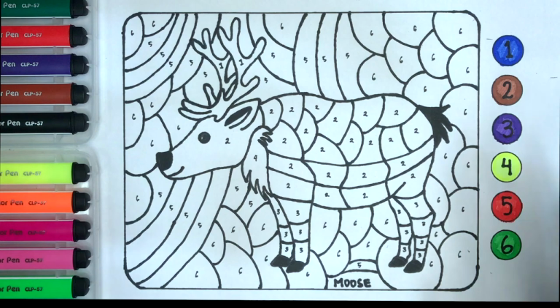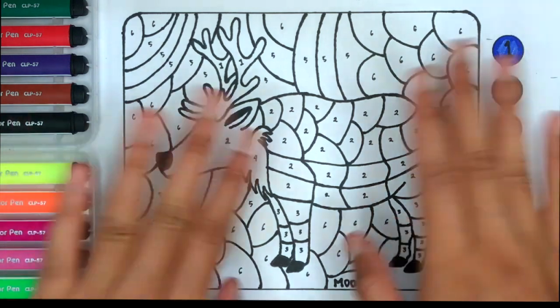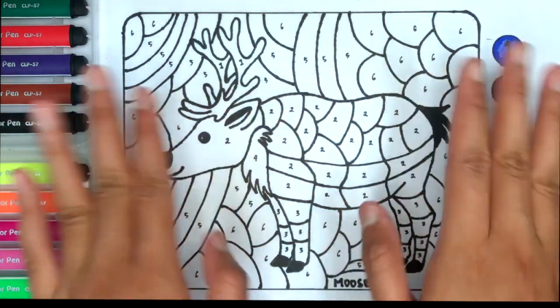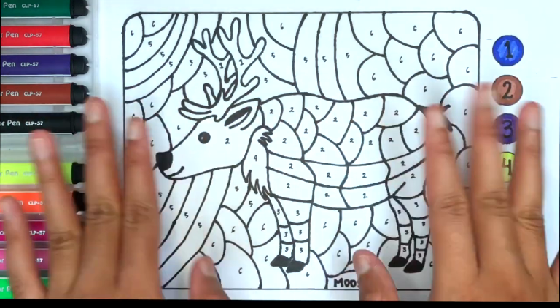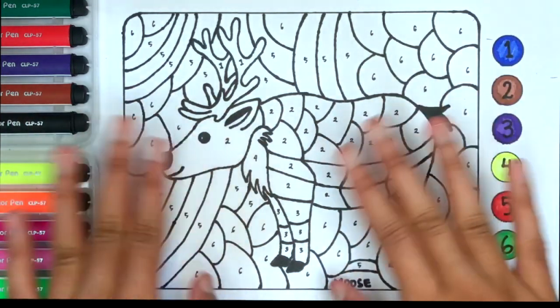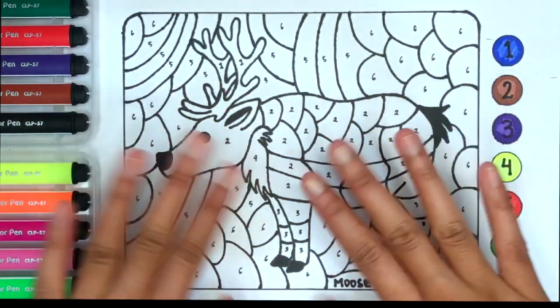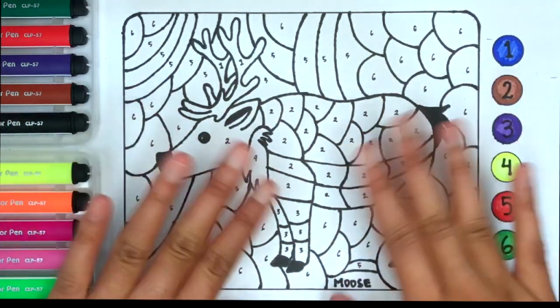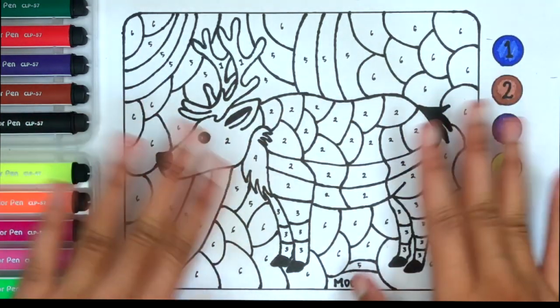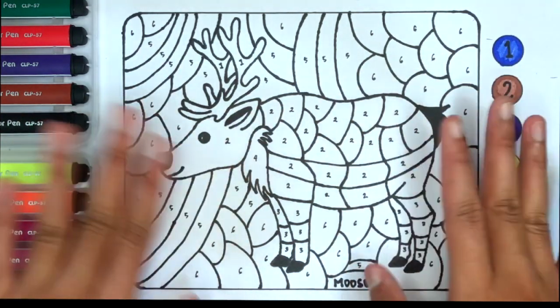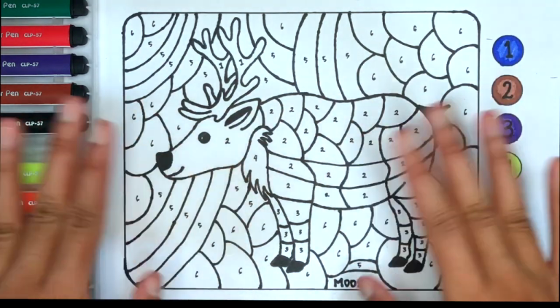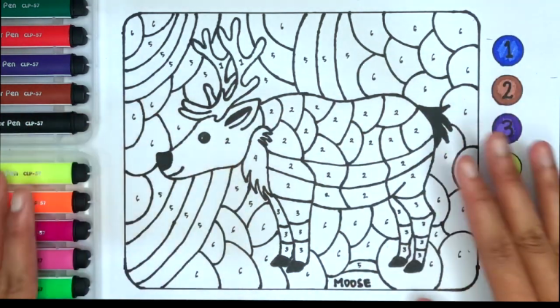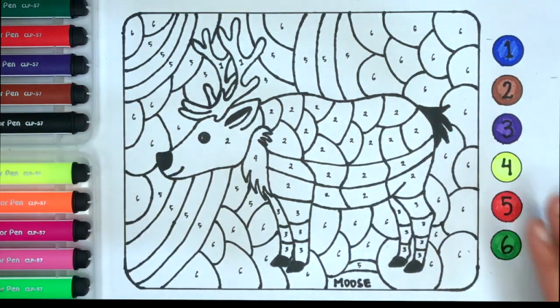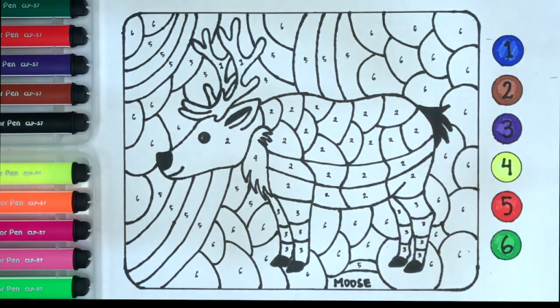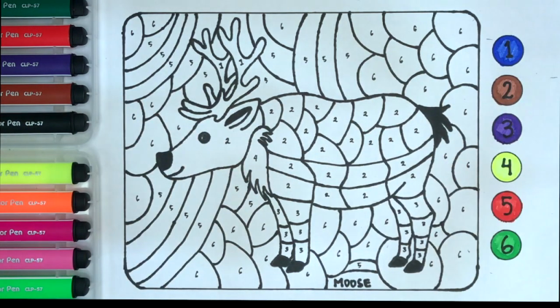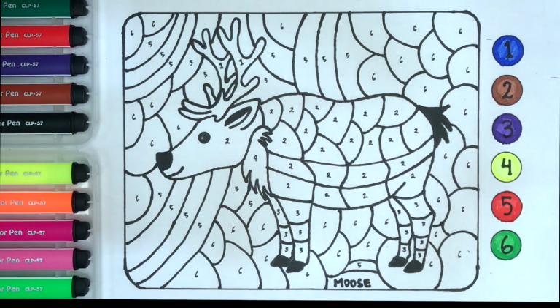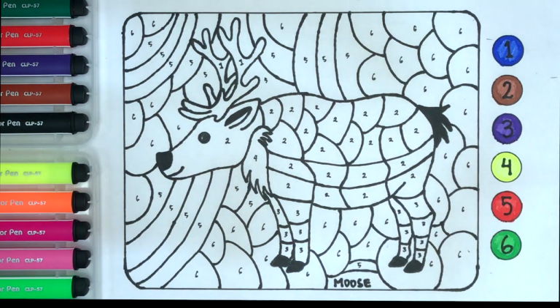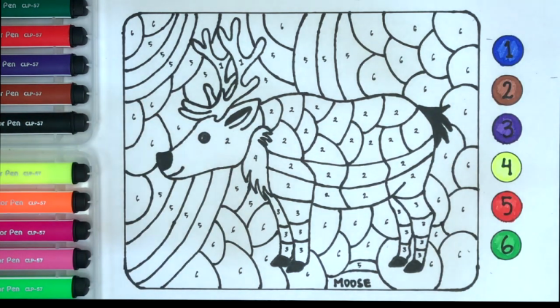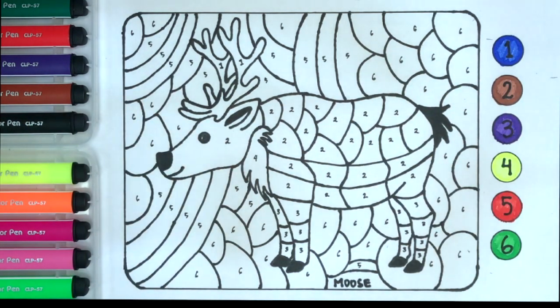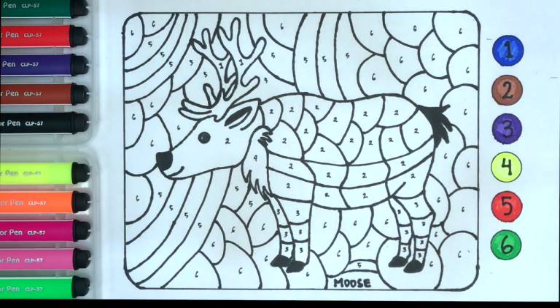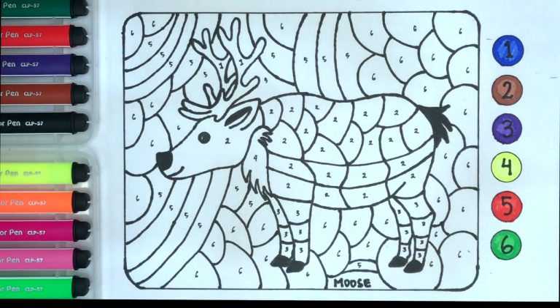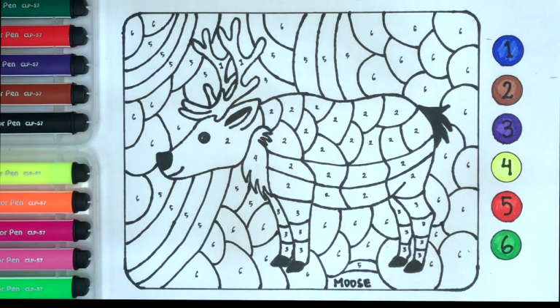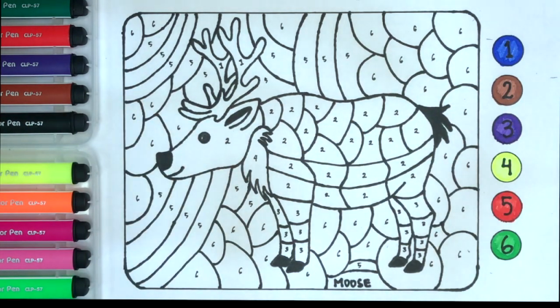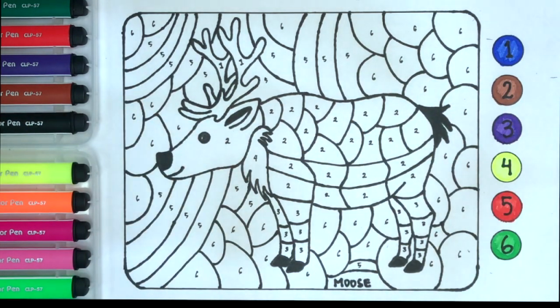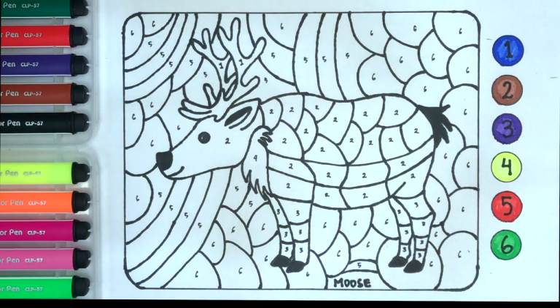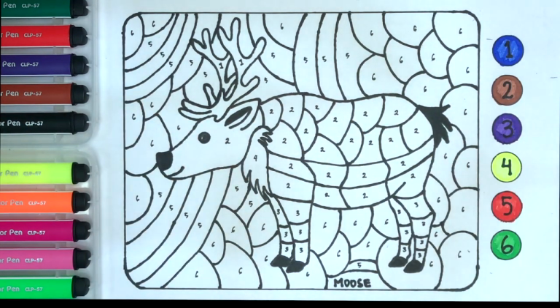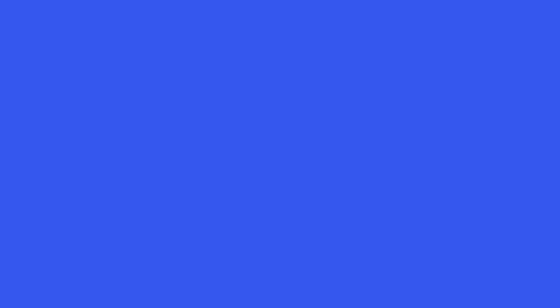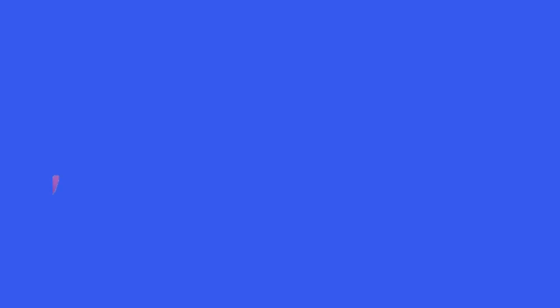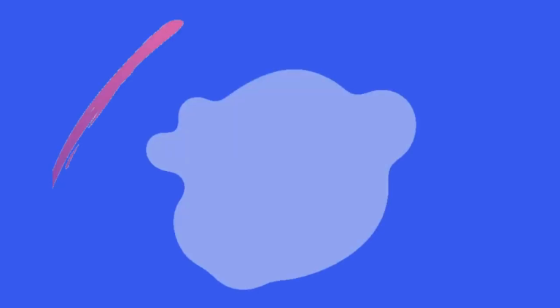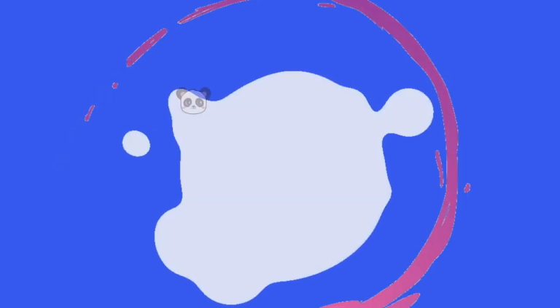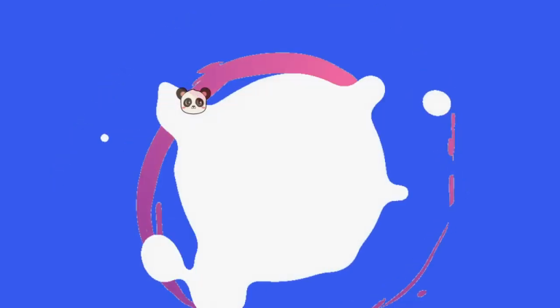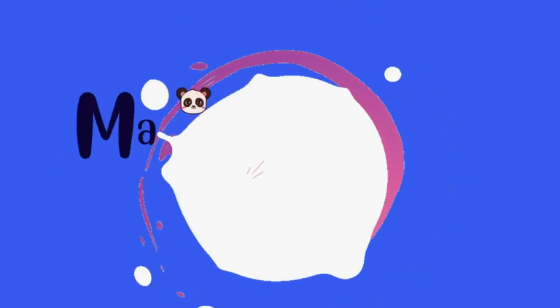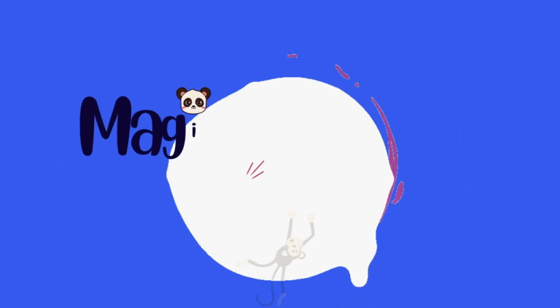Hello everyone, it's Layana. Today I'm dropping the mousse. Let's color it together.